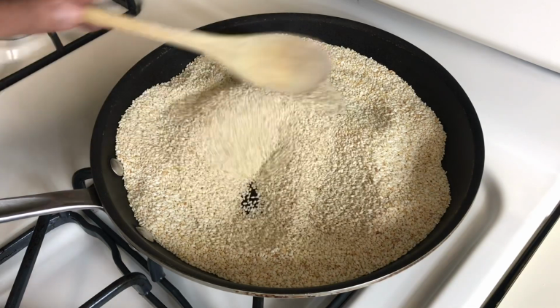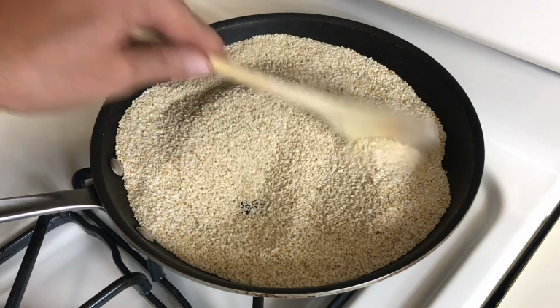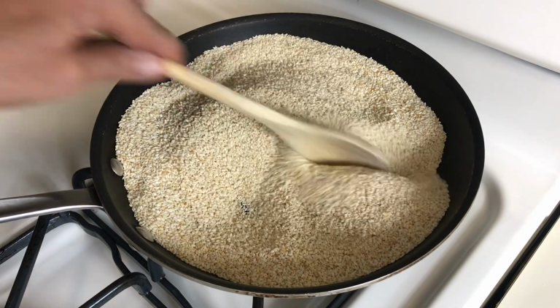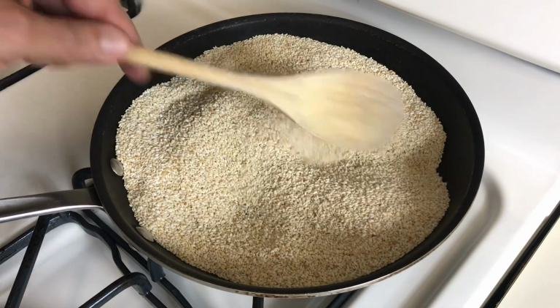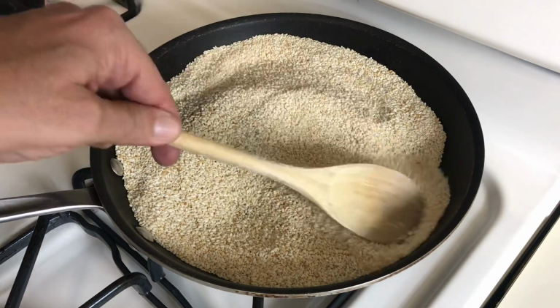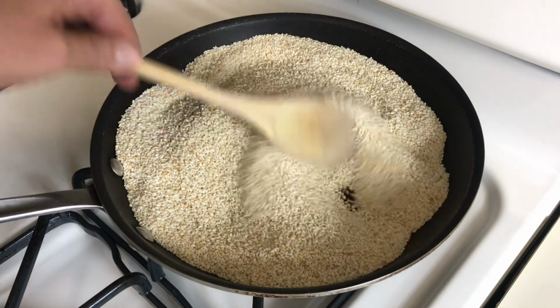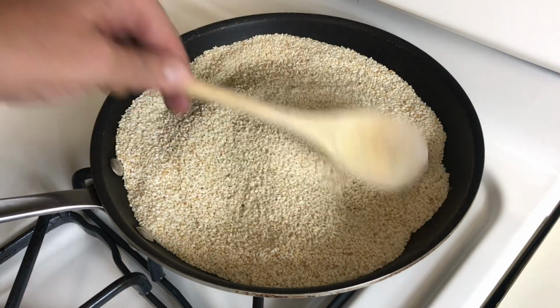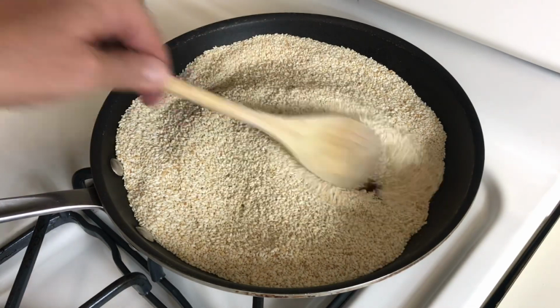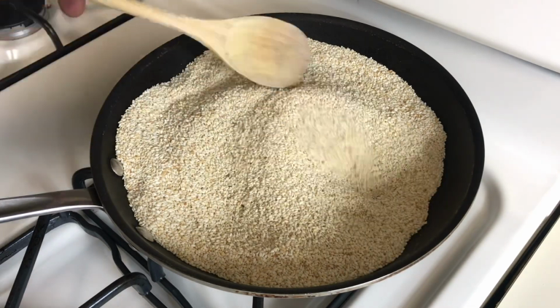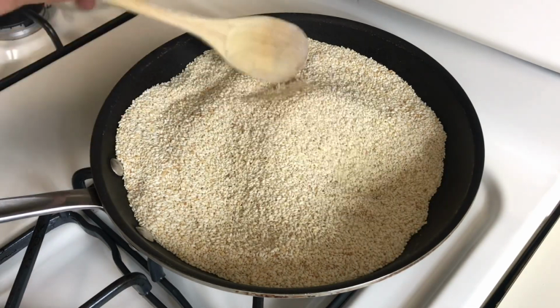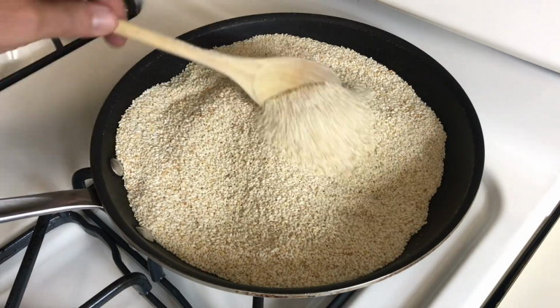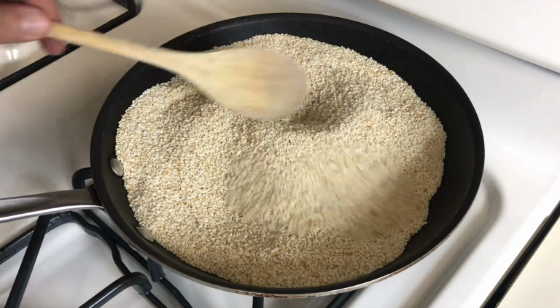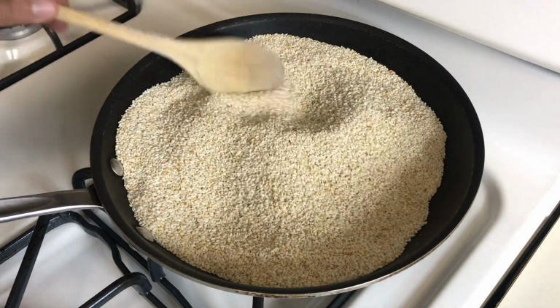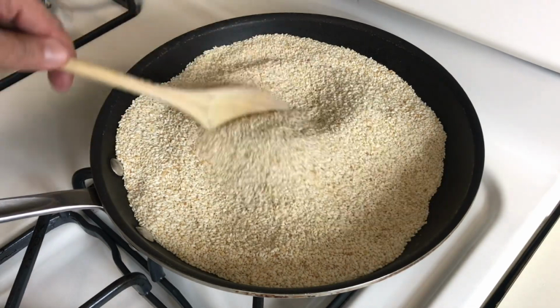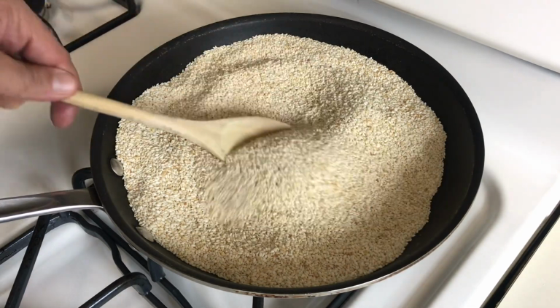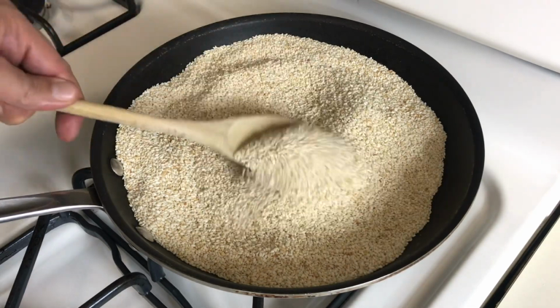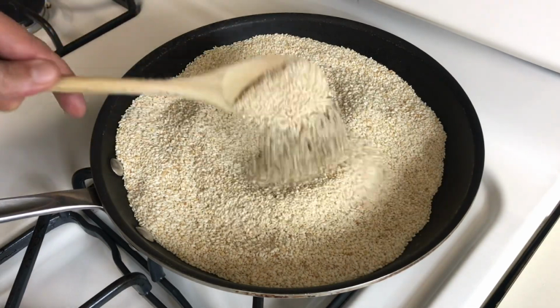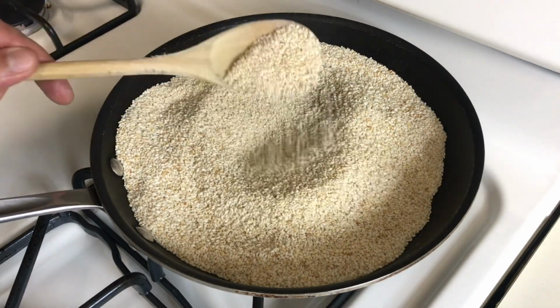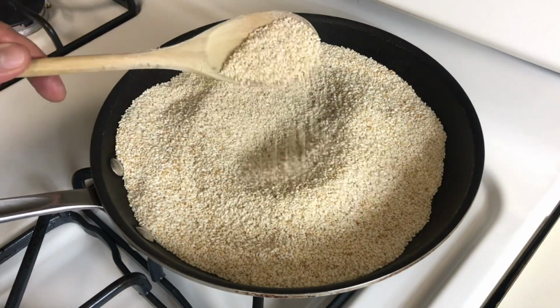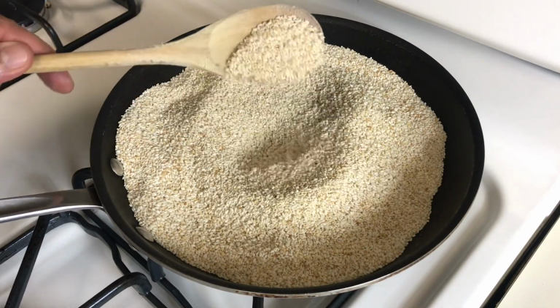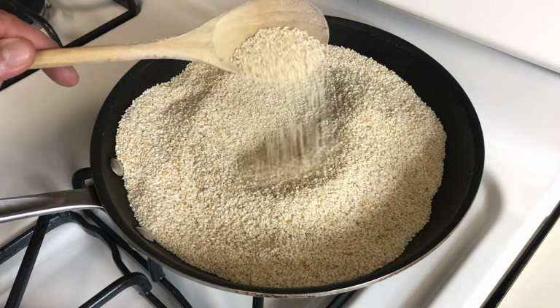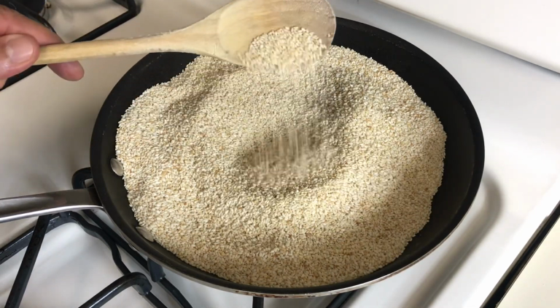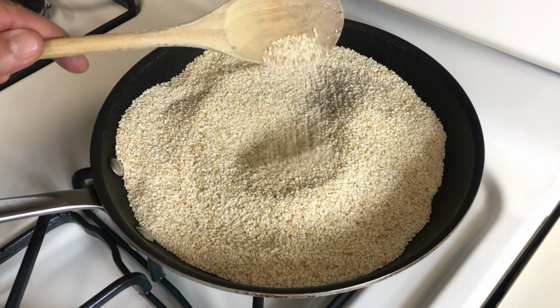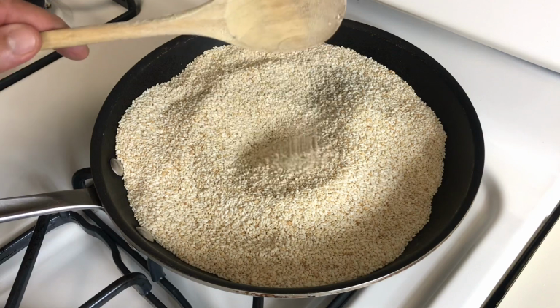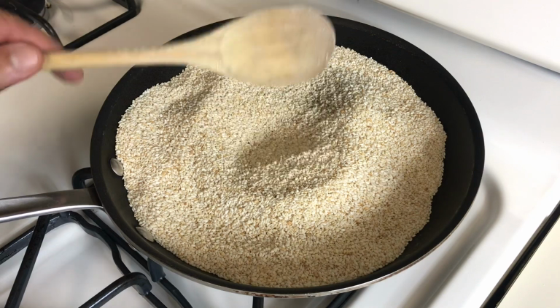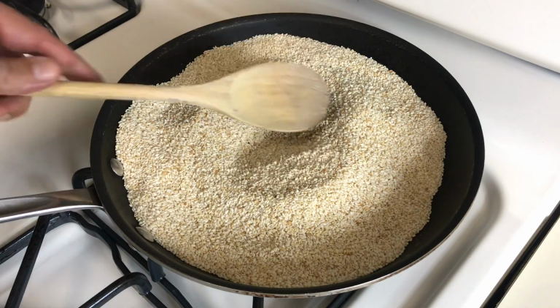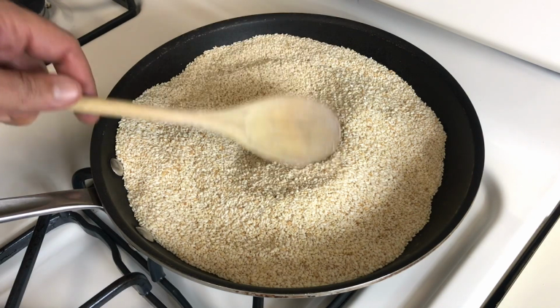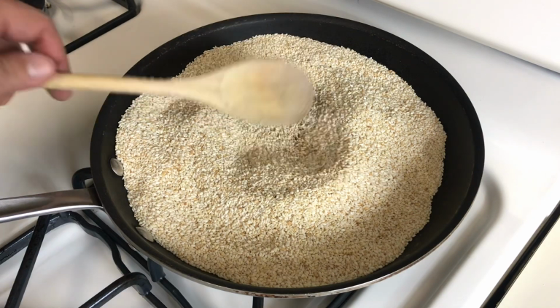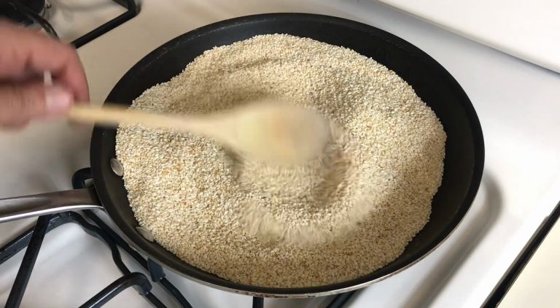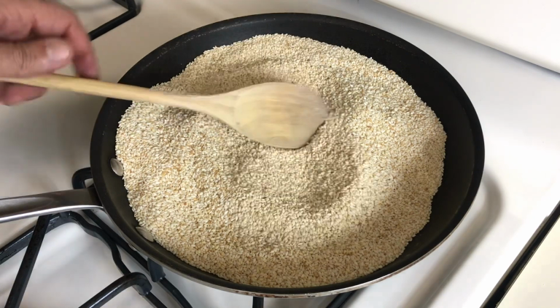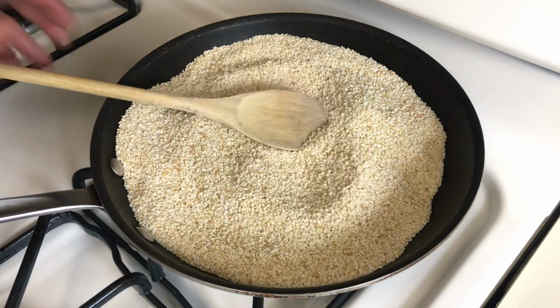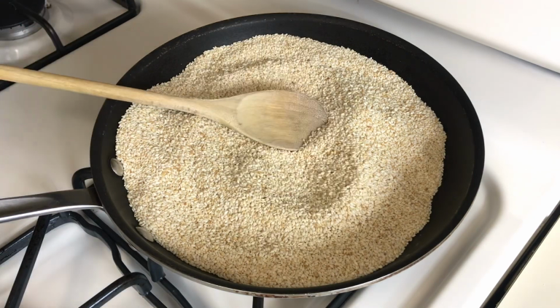It's been about seven minutes. You can see how nicely toasted the sesame is. I'll turn off the heat and let it cool.